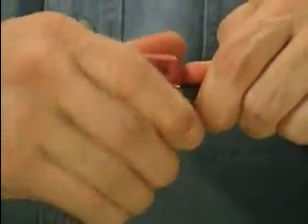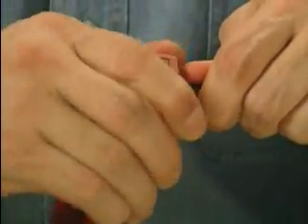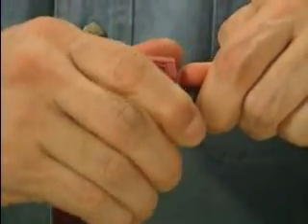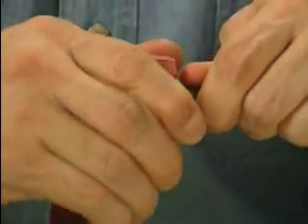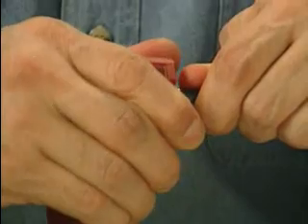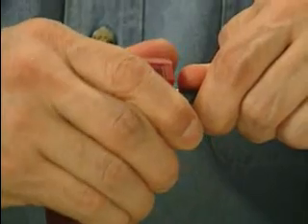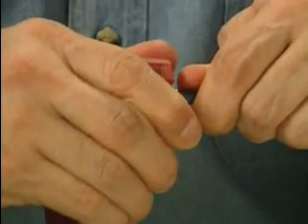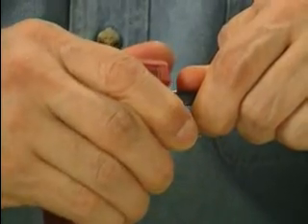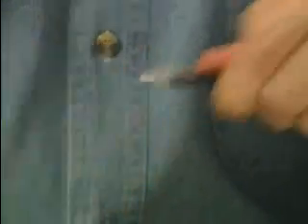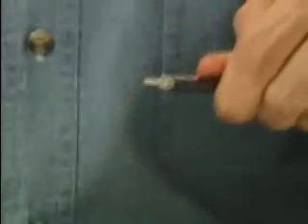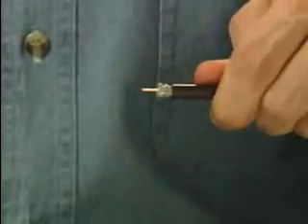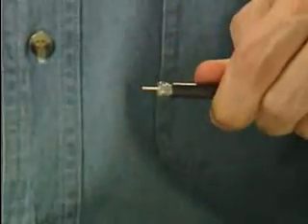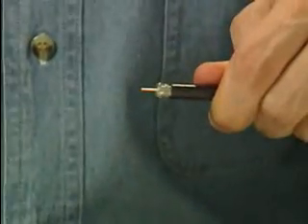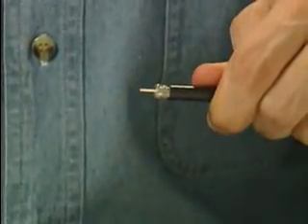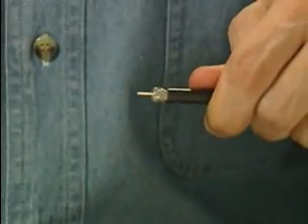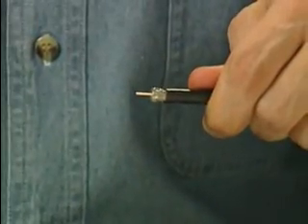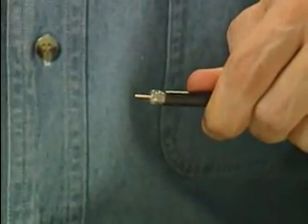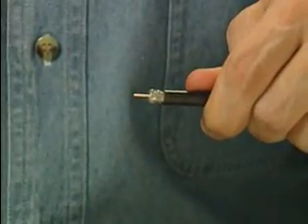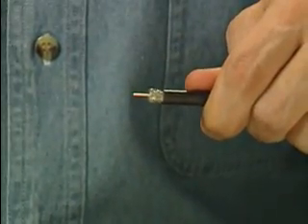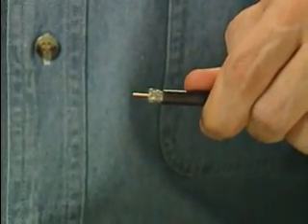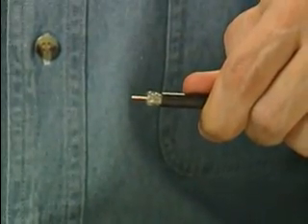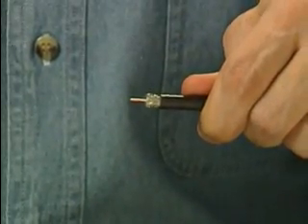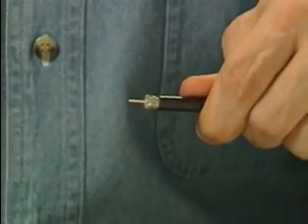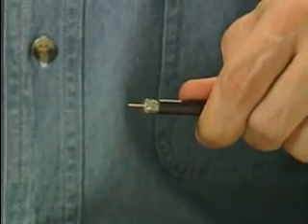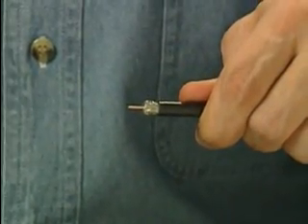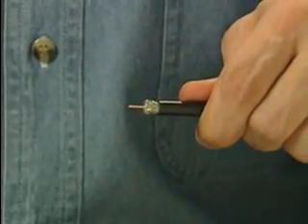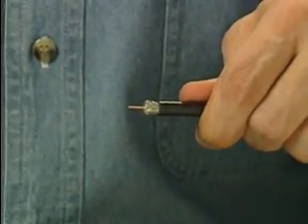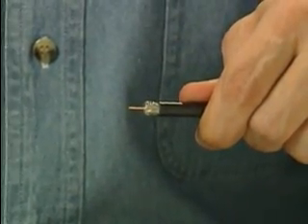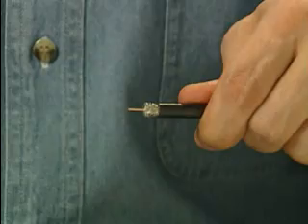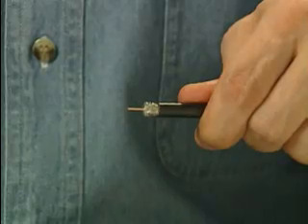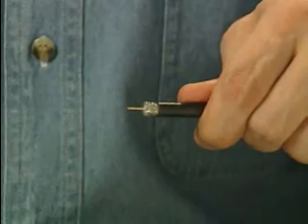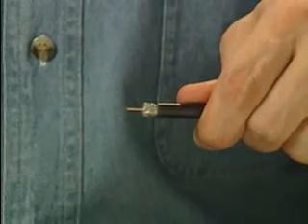Firmly grasp the cassette area of the tool and pull the tool away from the cable. Cable preparation is complete.